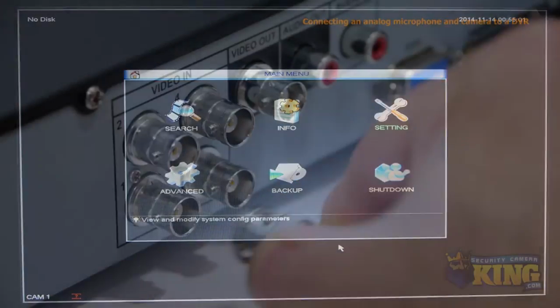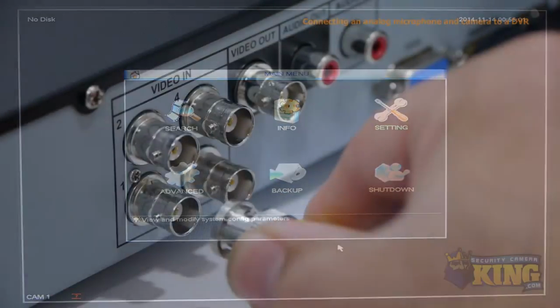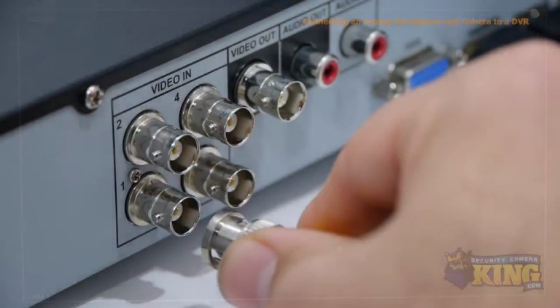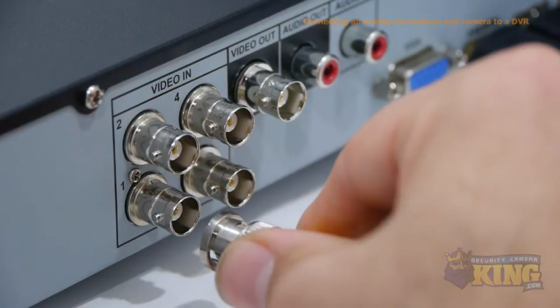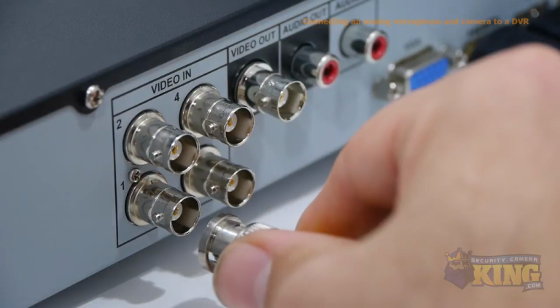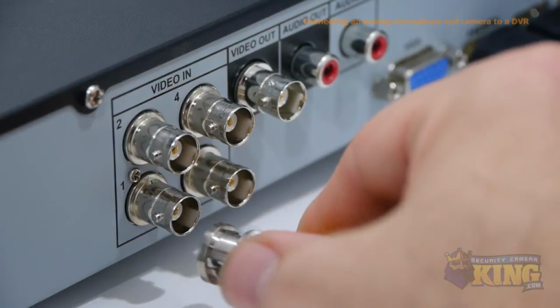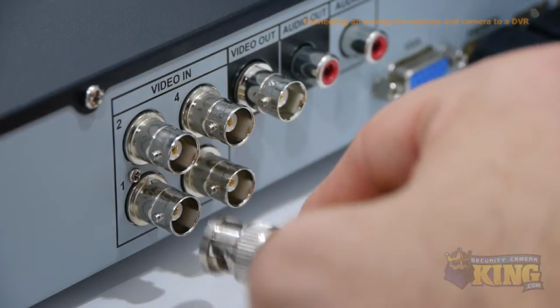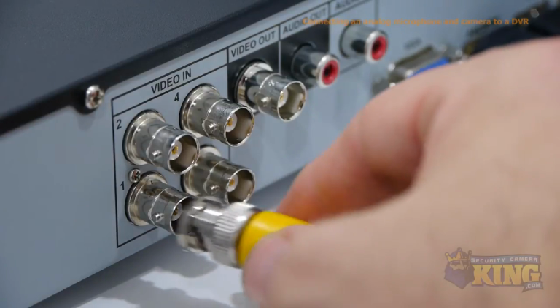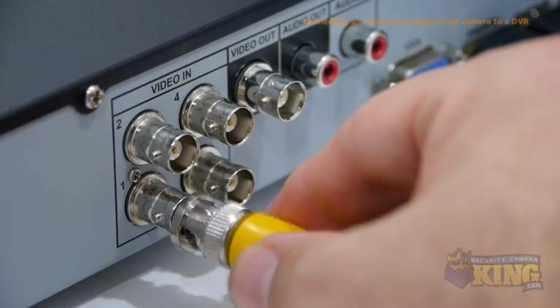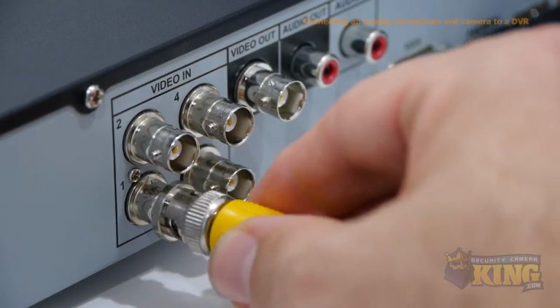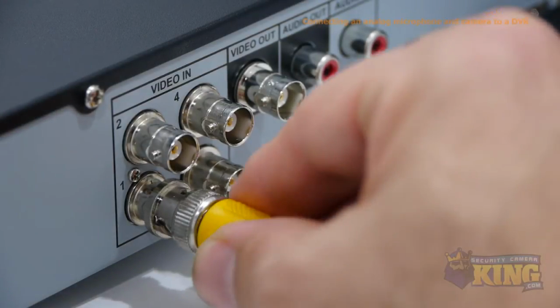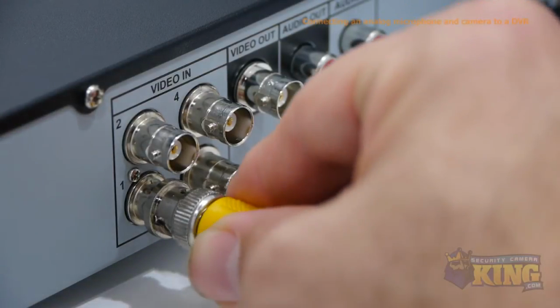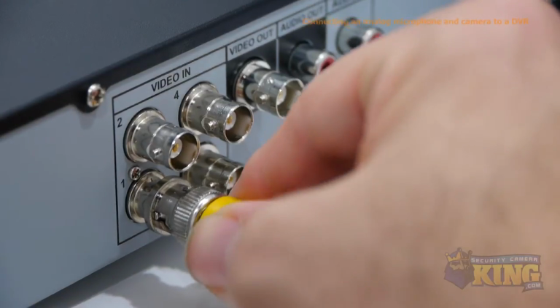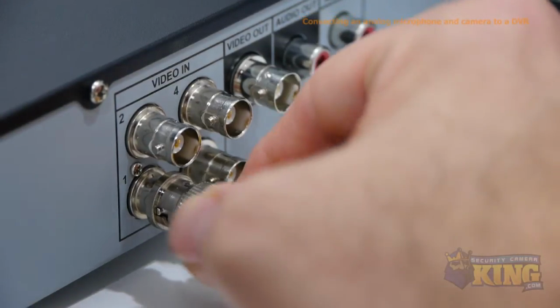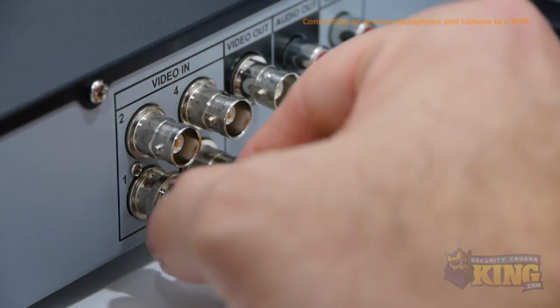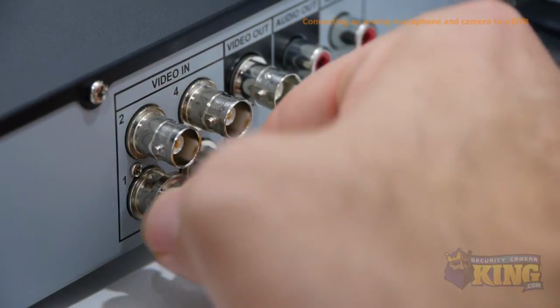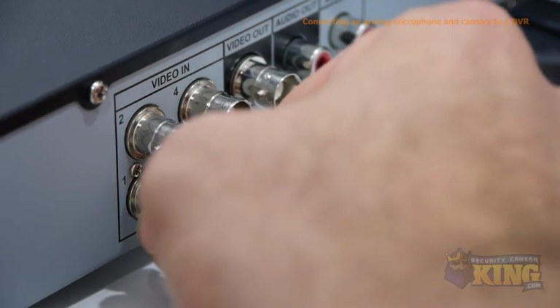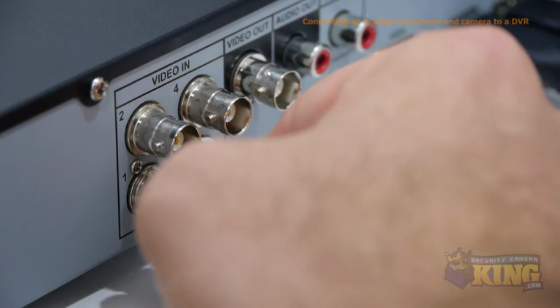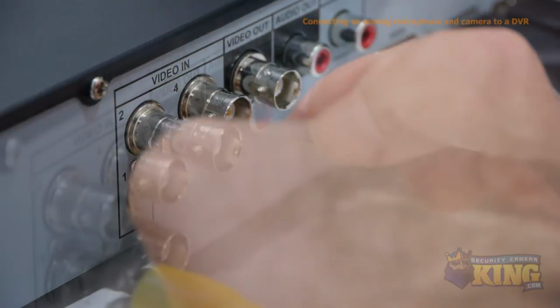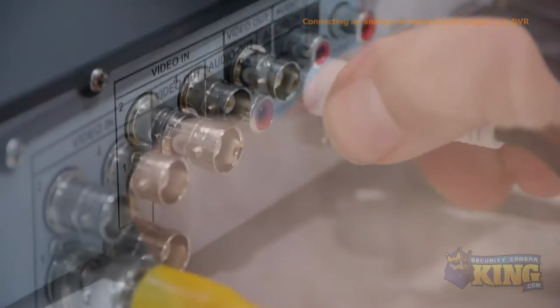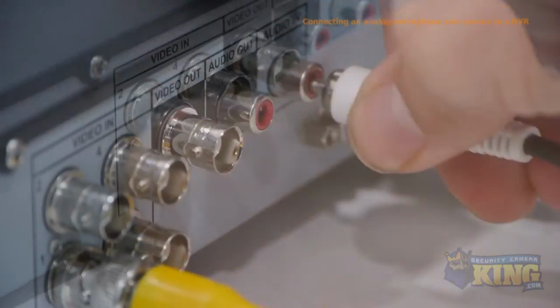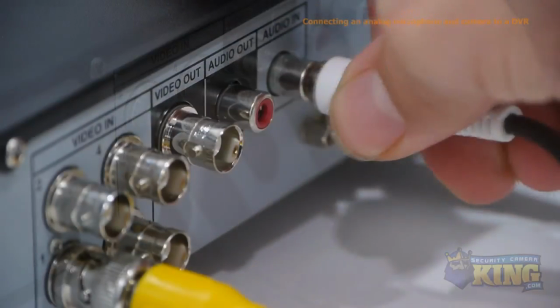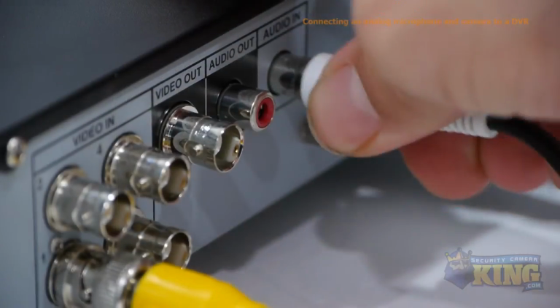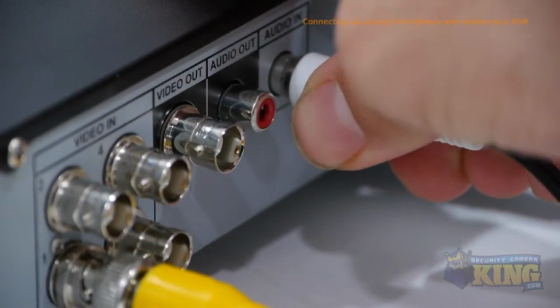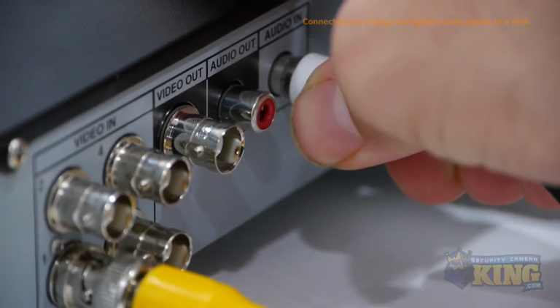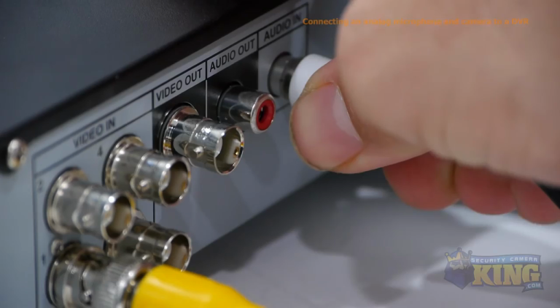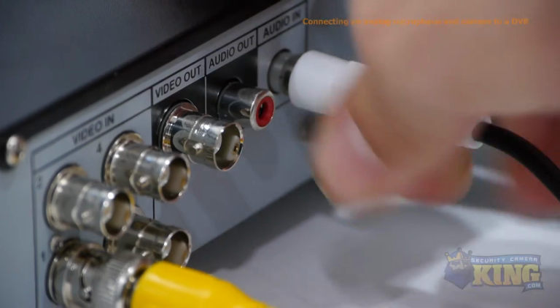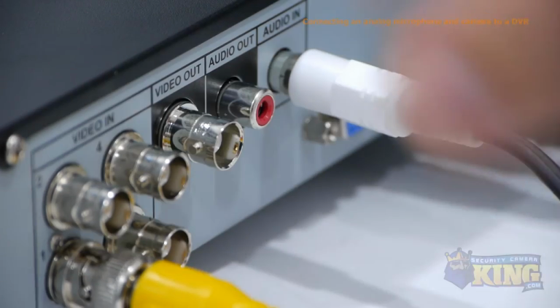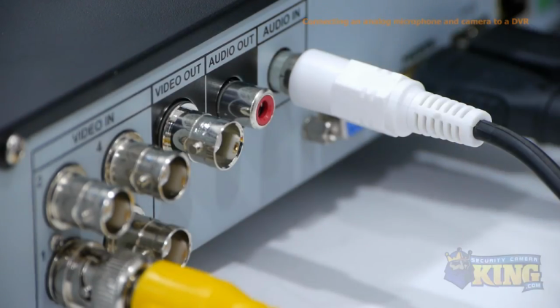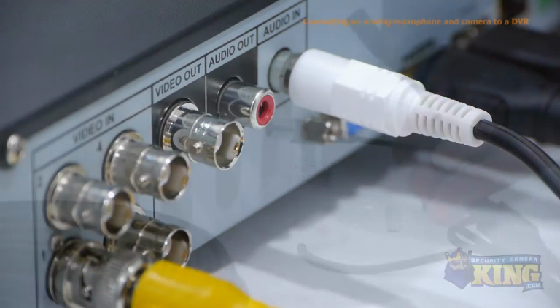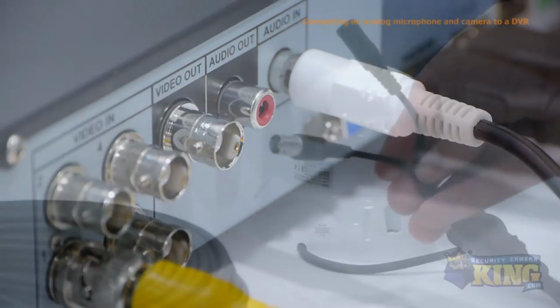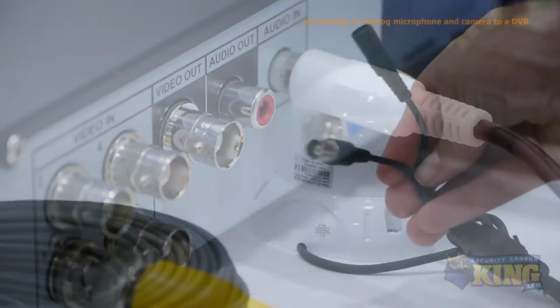Now in the back of the DVR, connect the yellow plug-and-play cable to the first video channel, then plug the white audio cable into the audio in port.